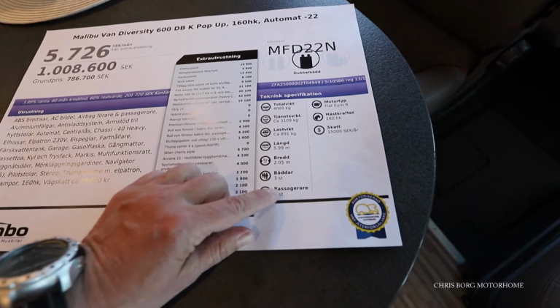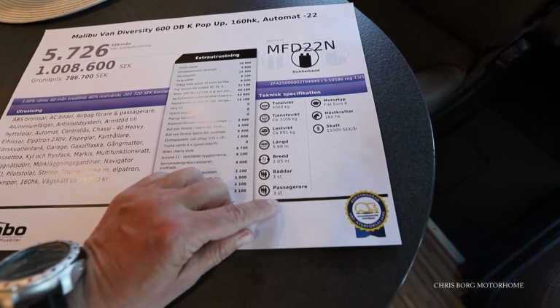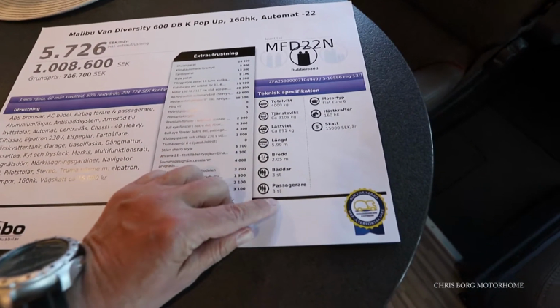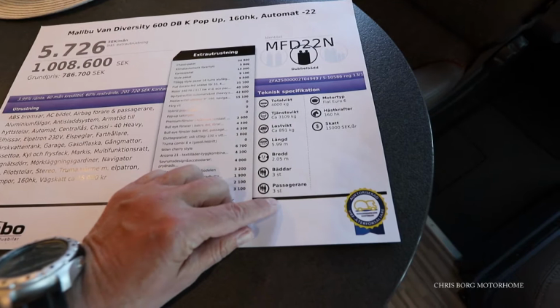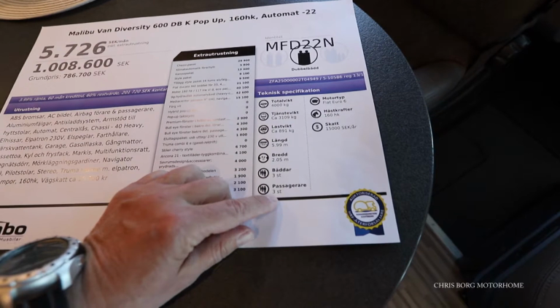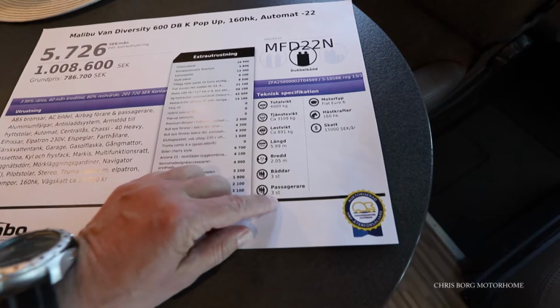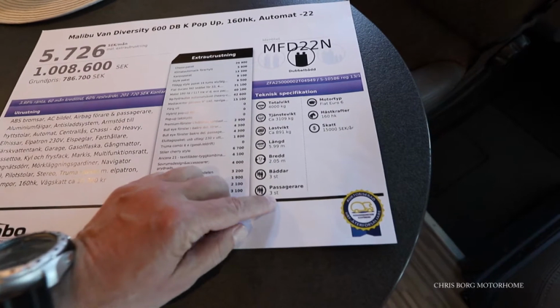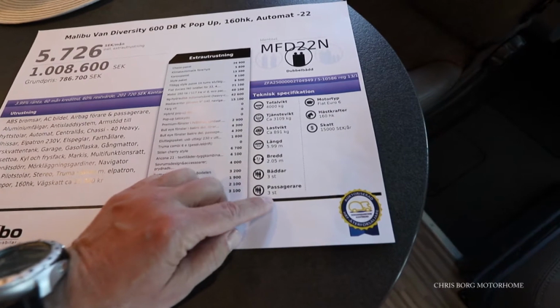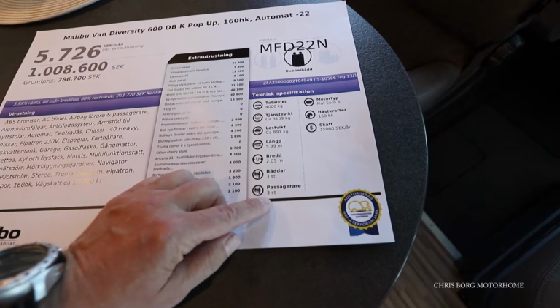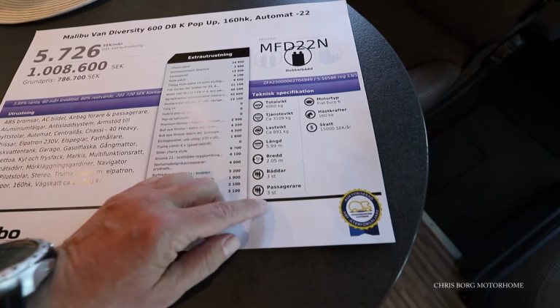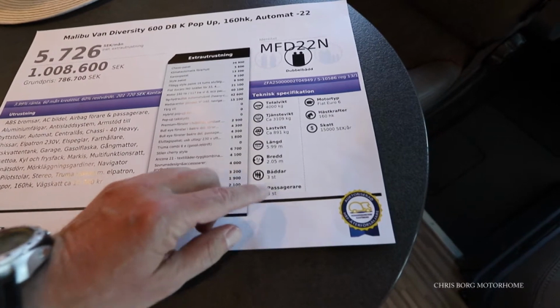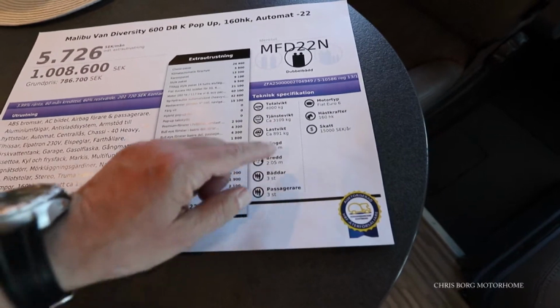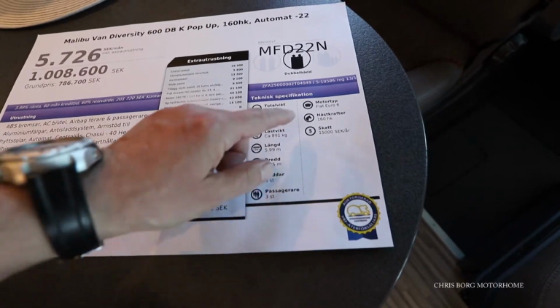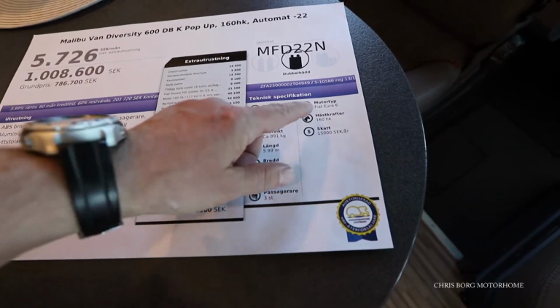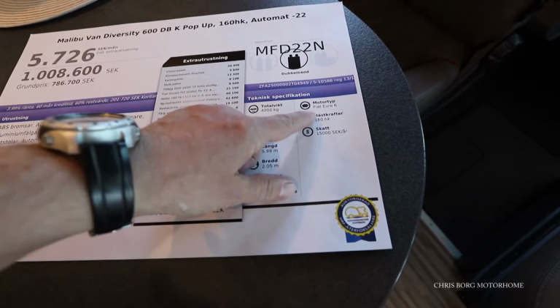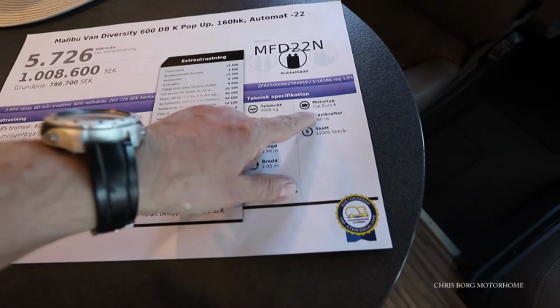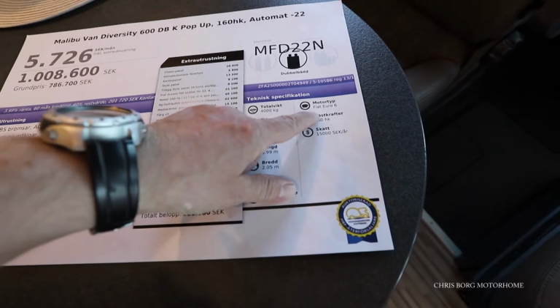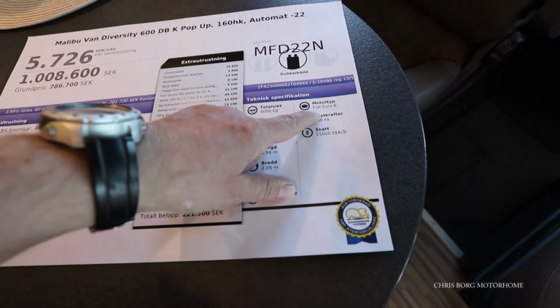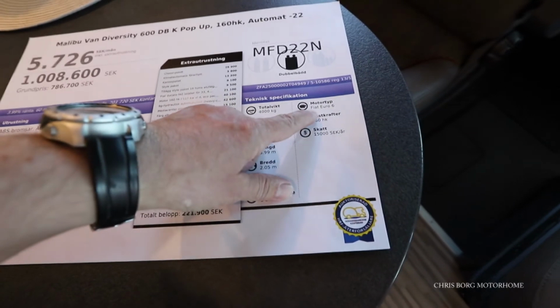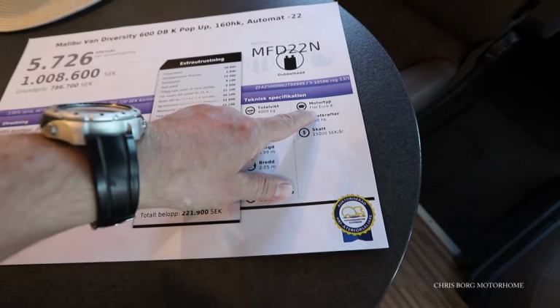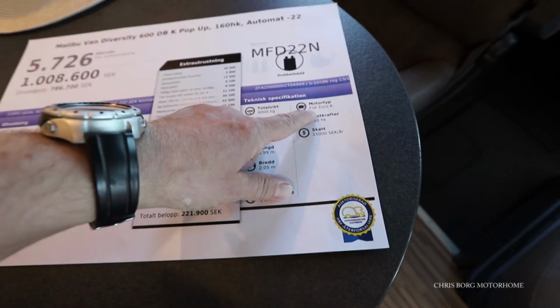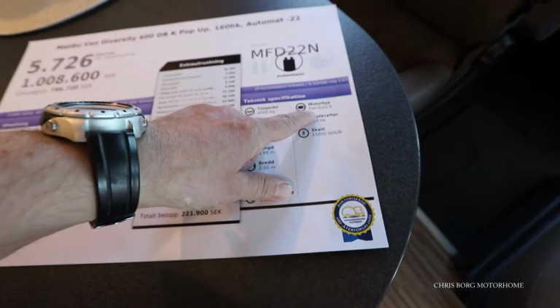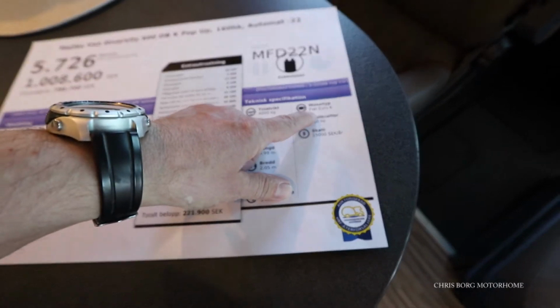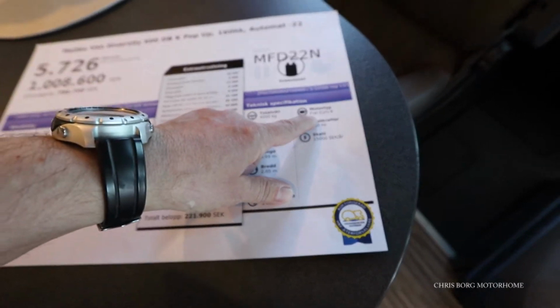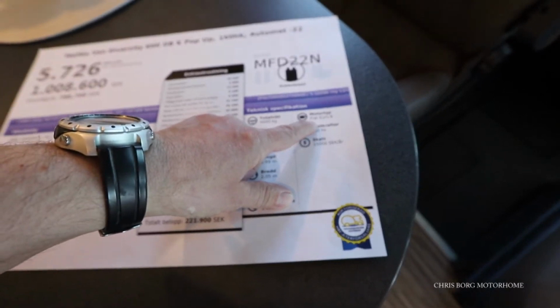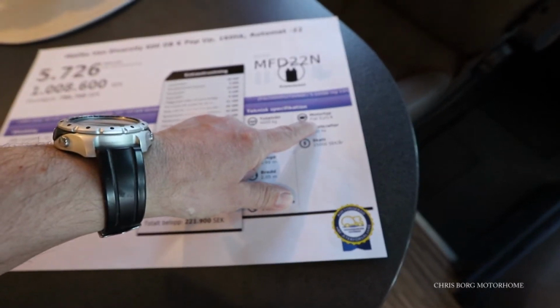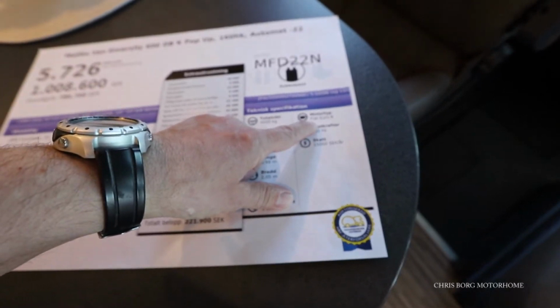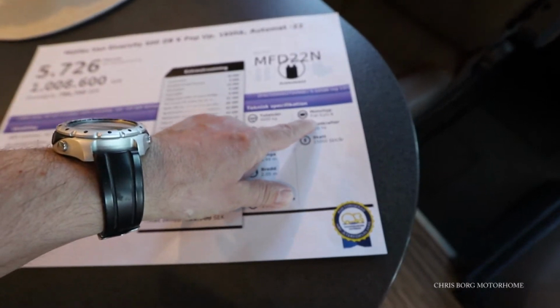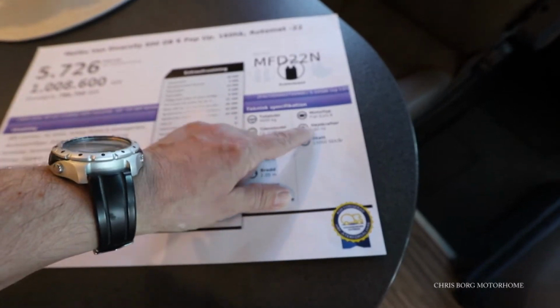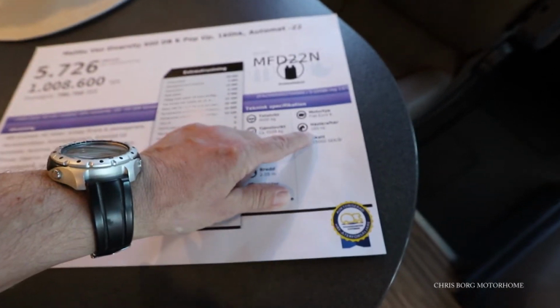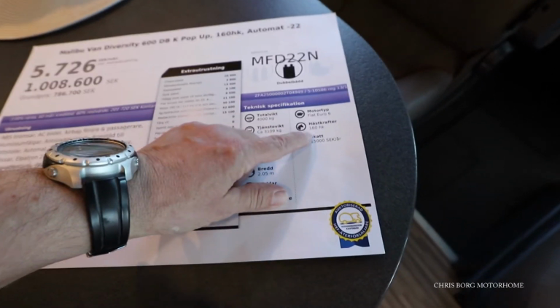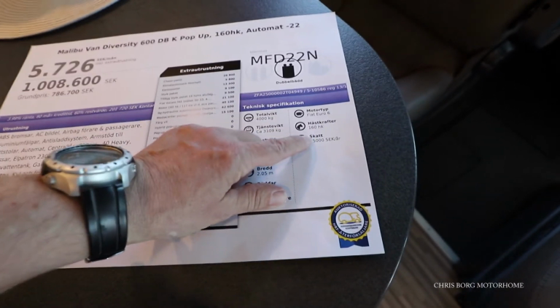It's a three-berth — you can travel three people in it. It has a Euro 6 engine.